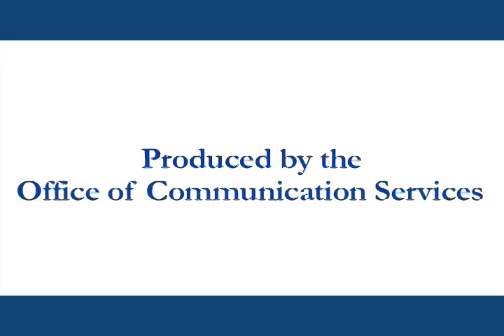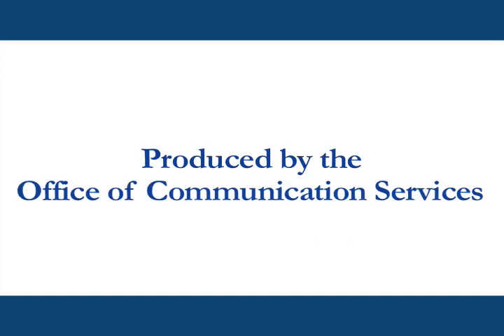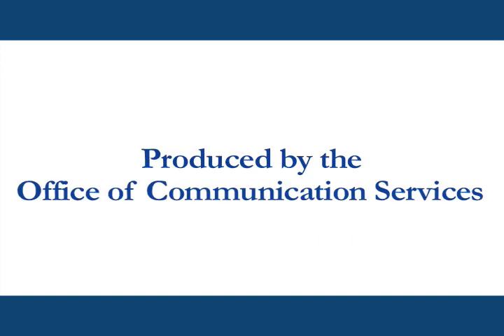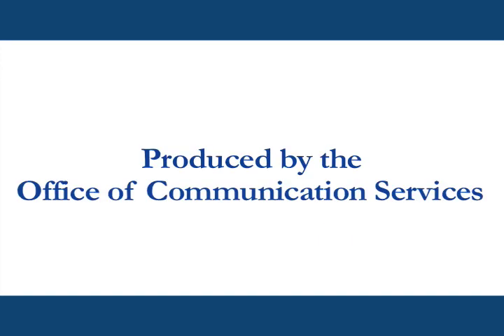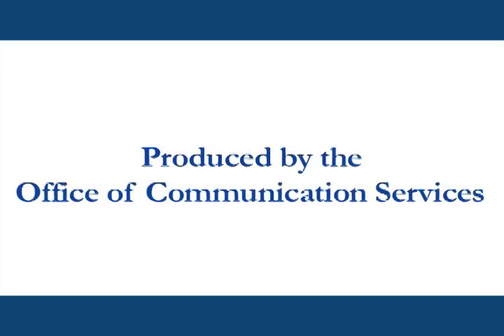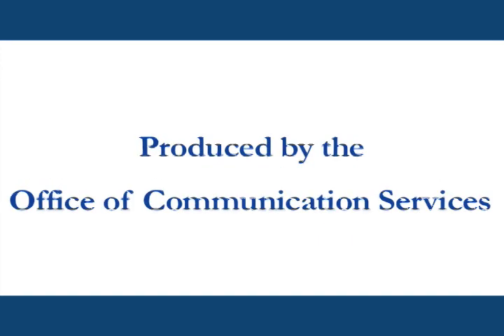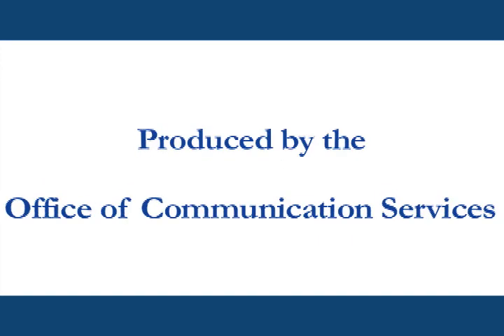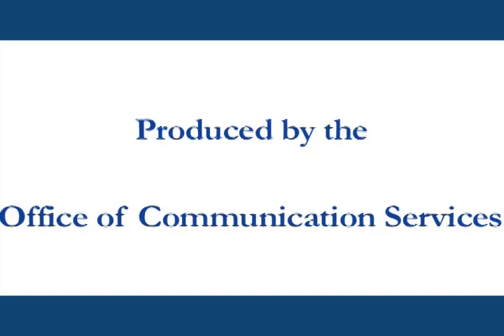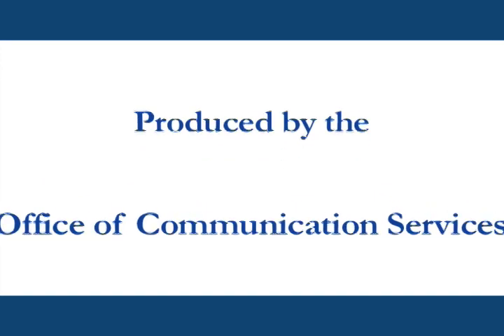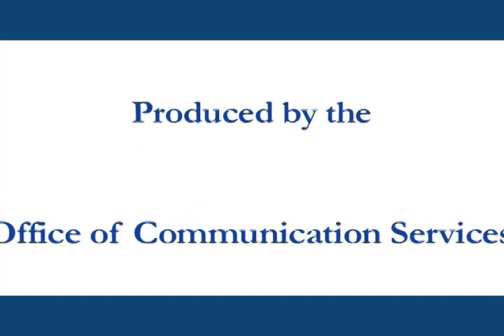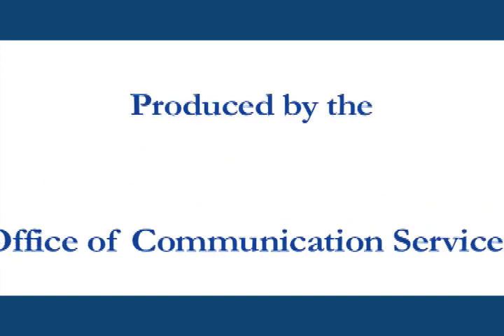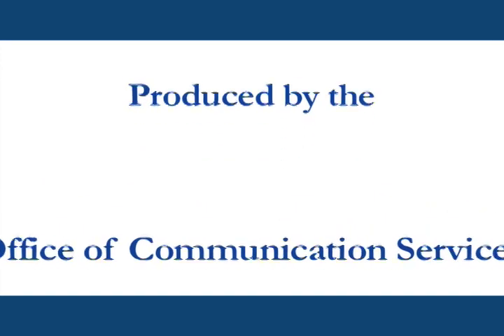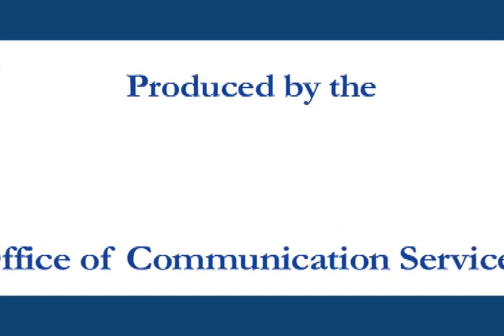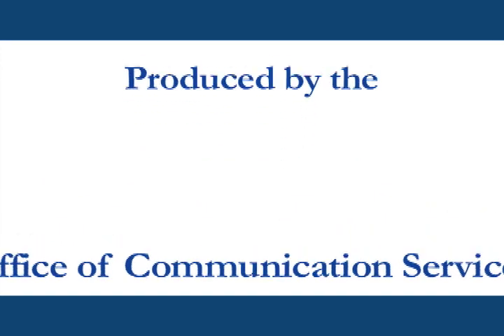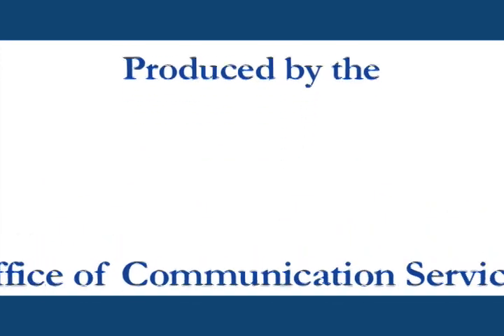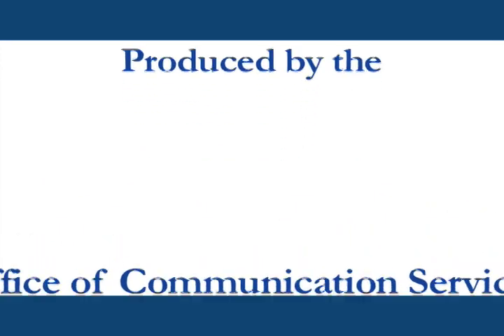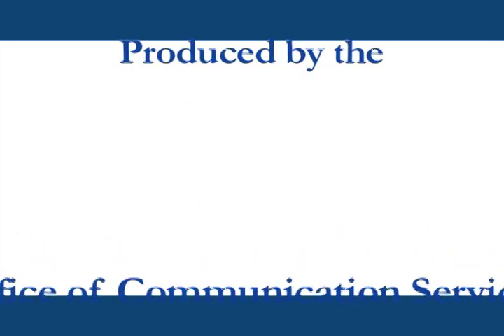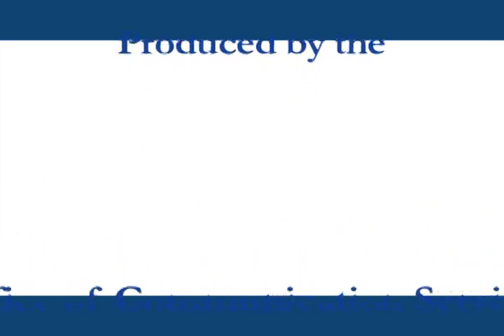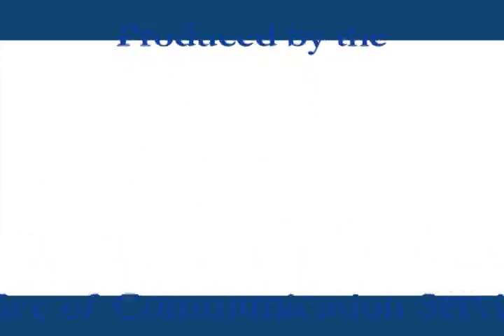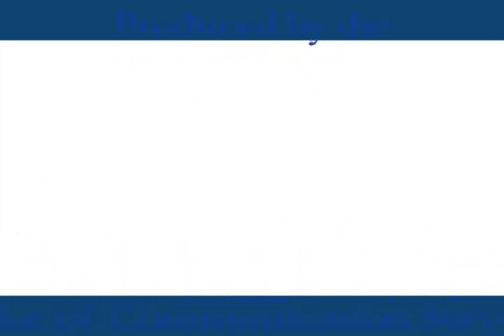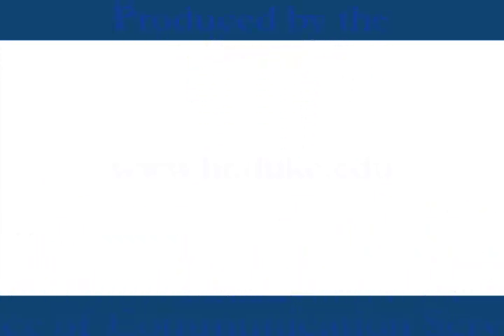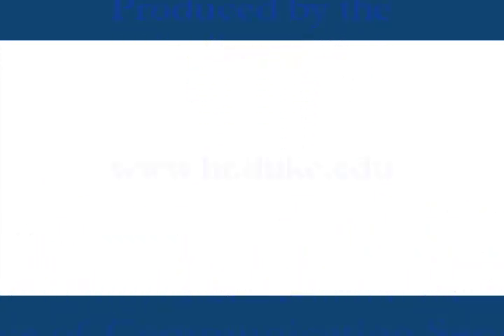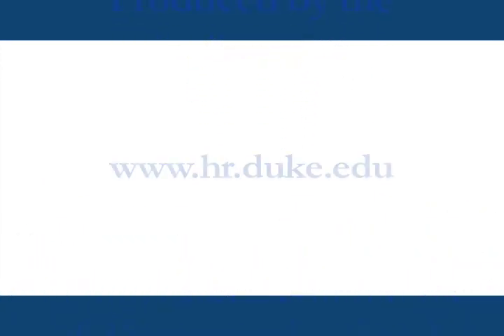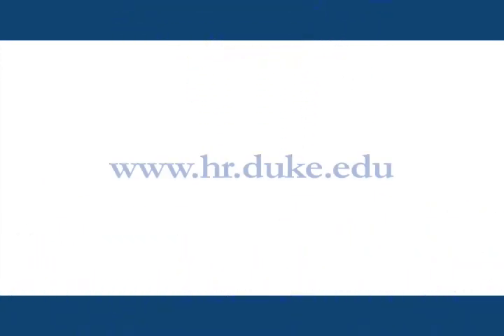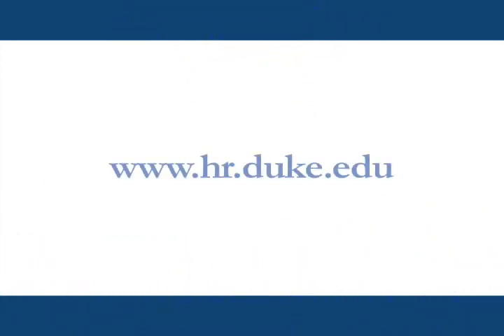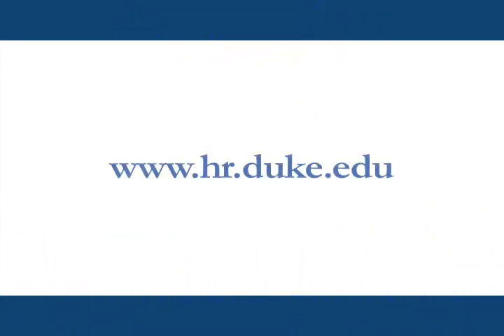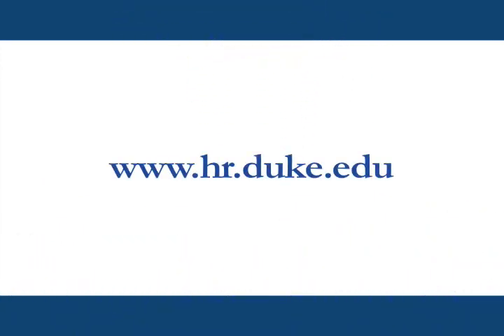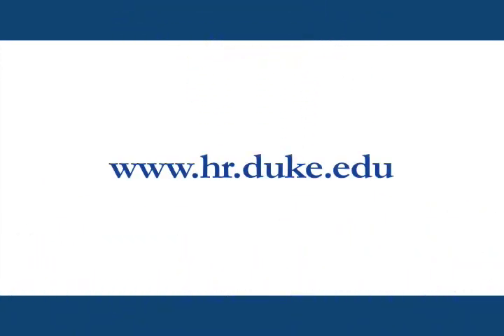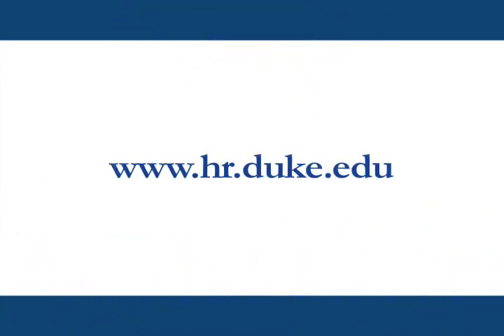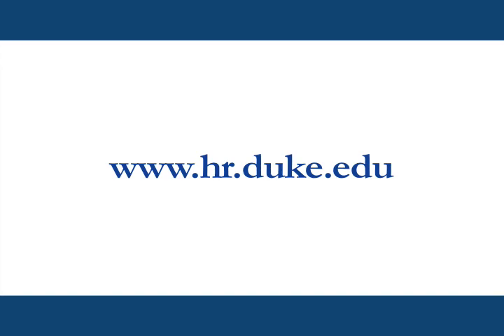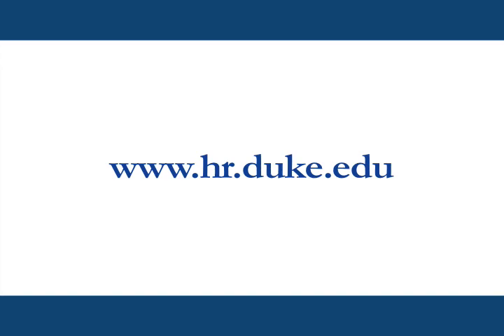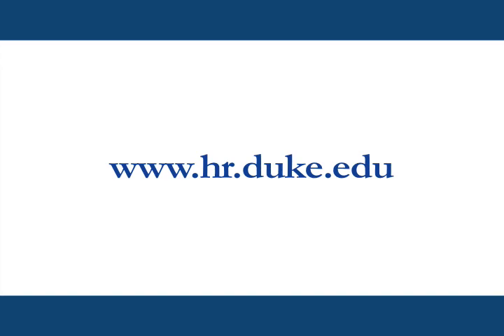Produced by the Office of Communication Services, online at hr.duke.edu.